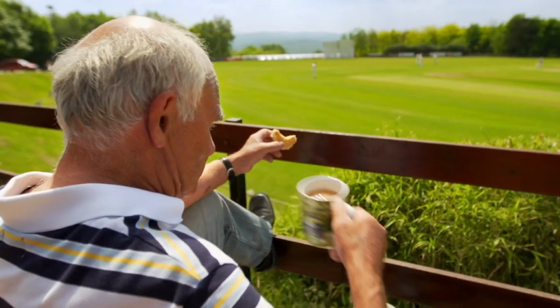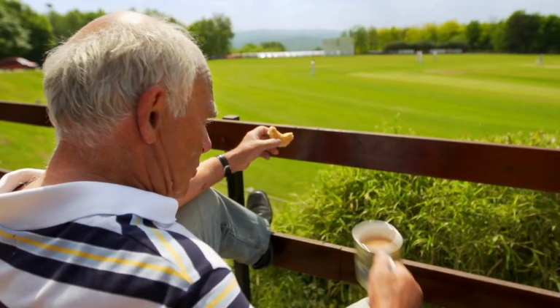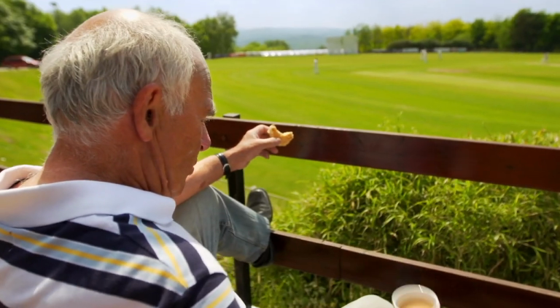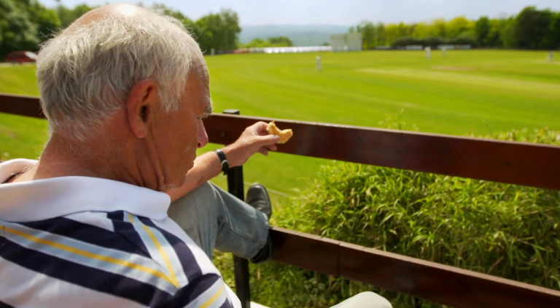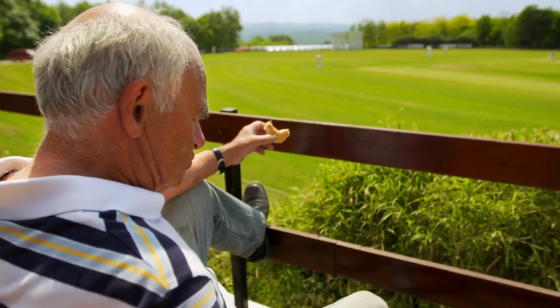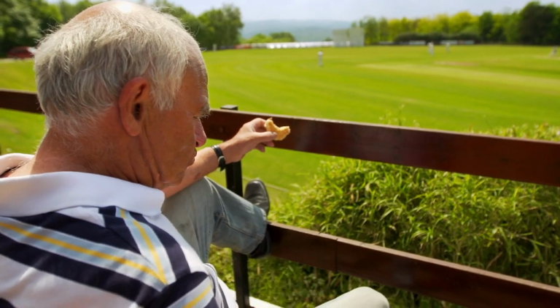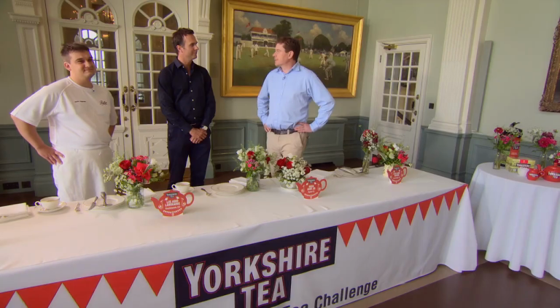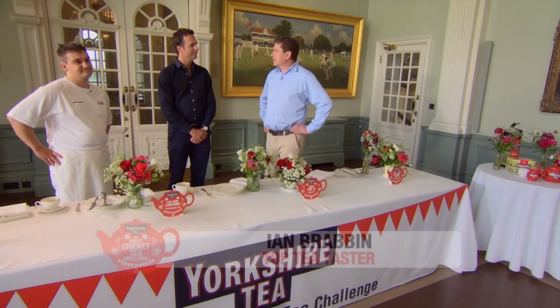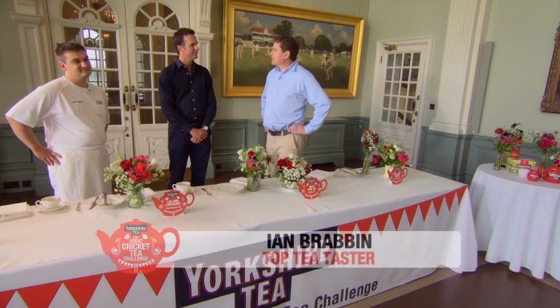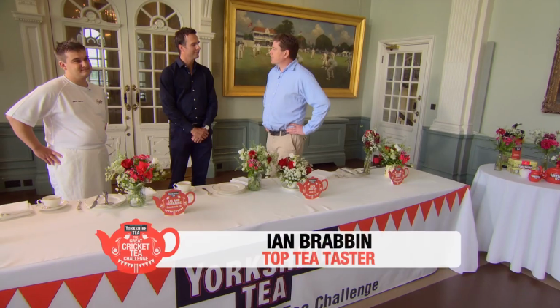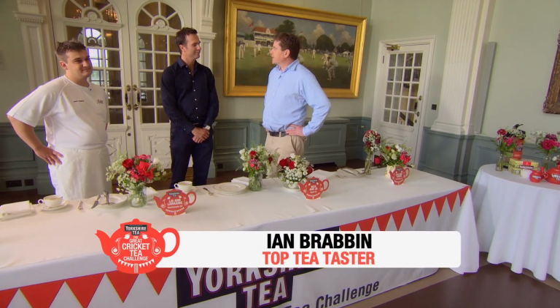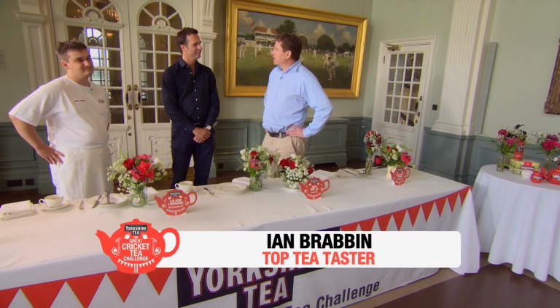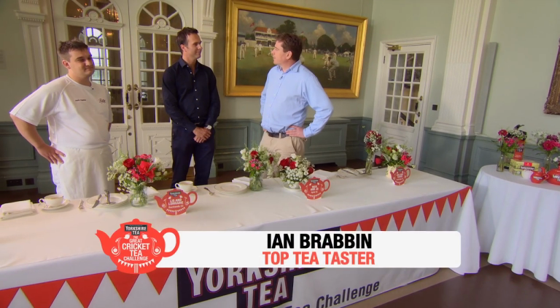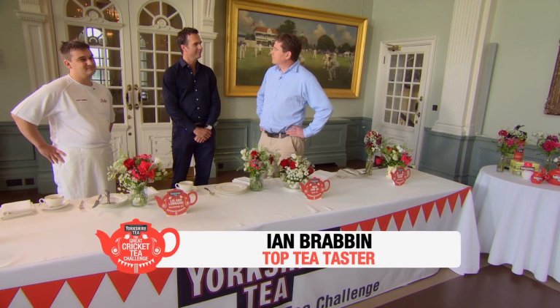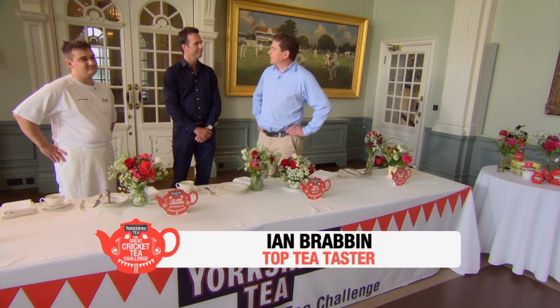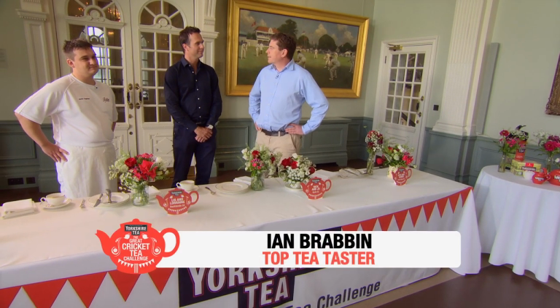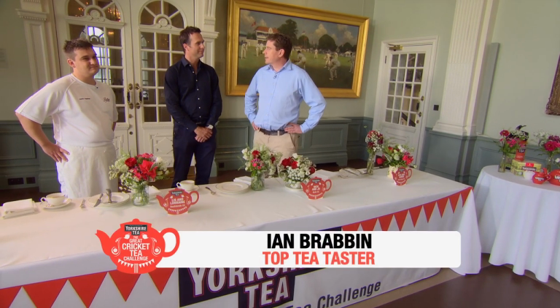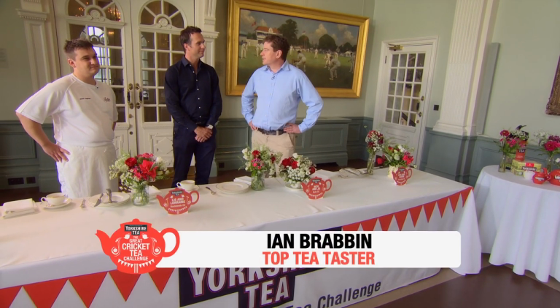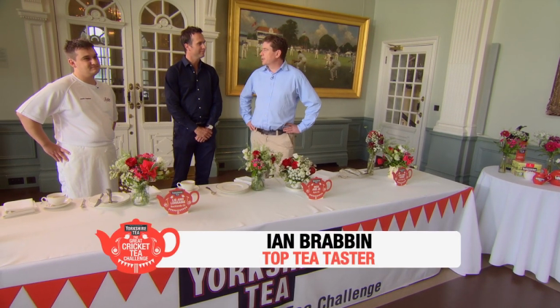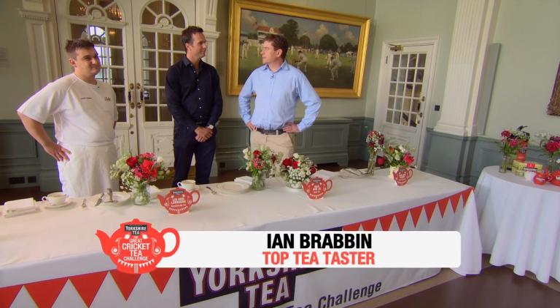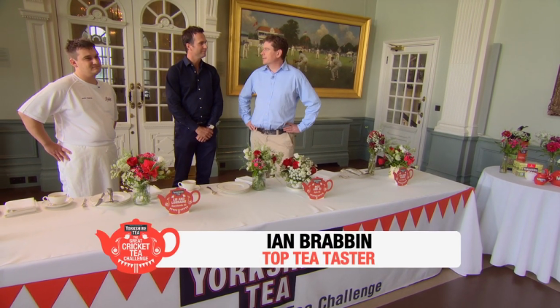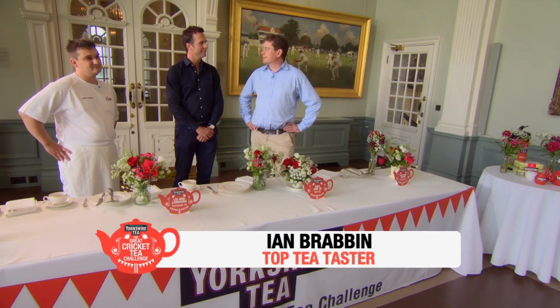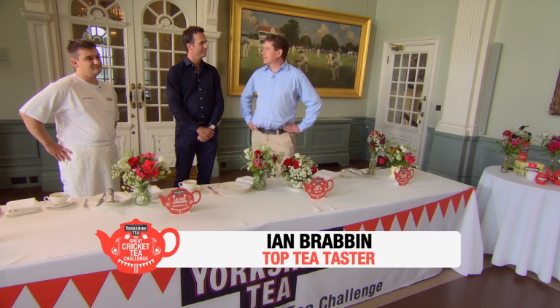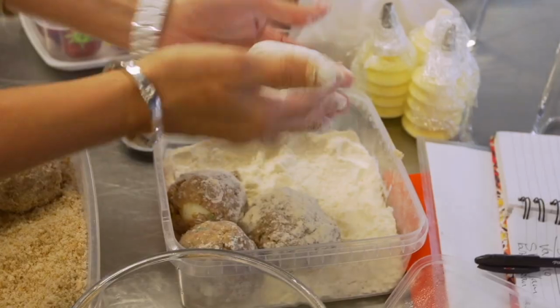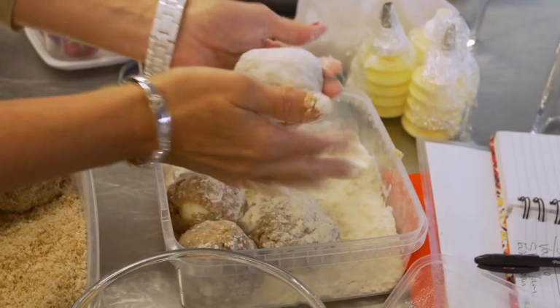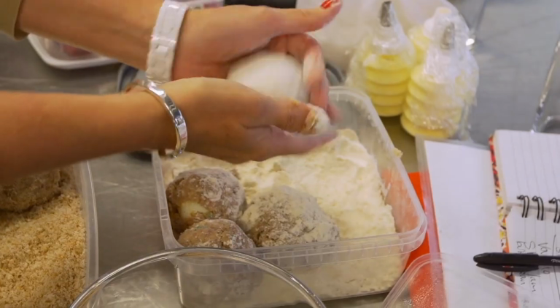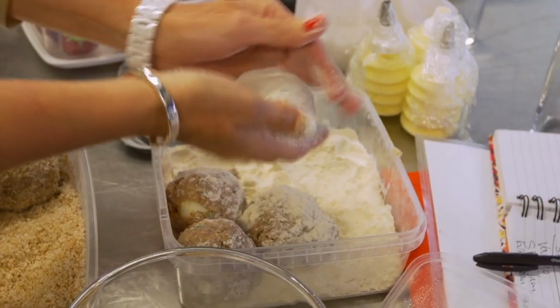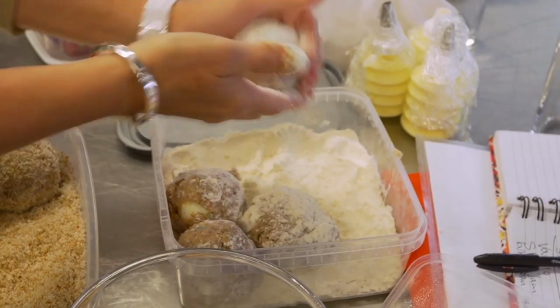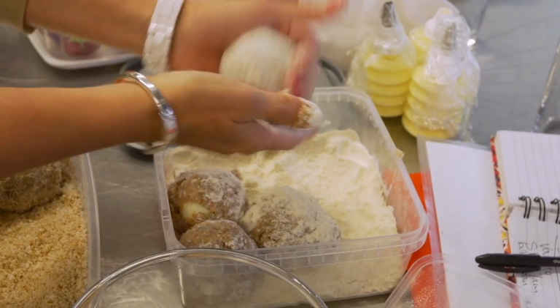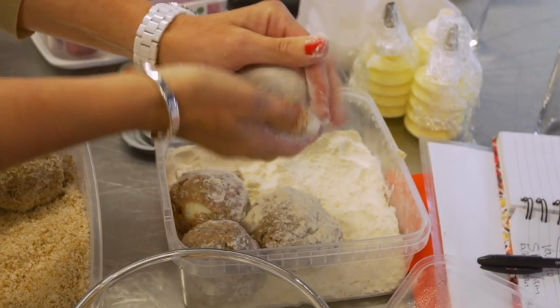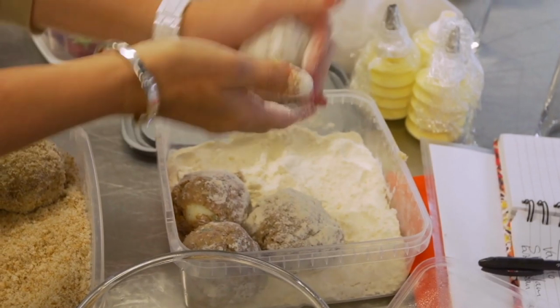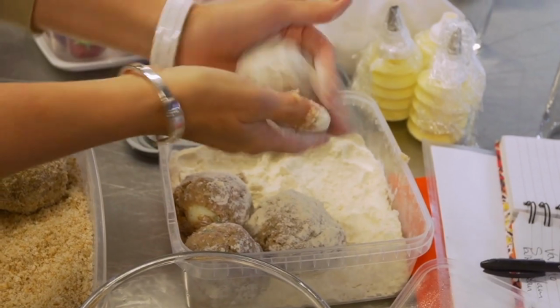So chaps, should we go and see how the teams are getting on making their show-stealers? Absolutely — they better be good.